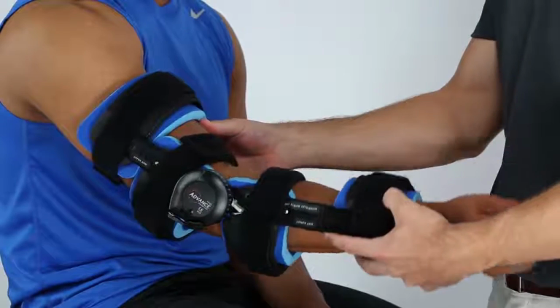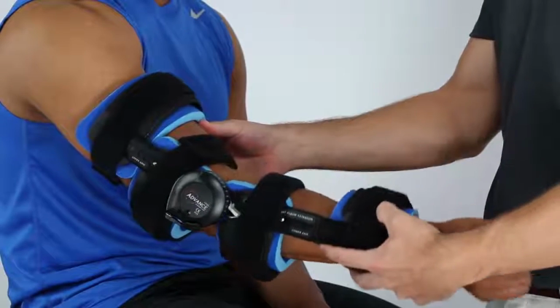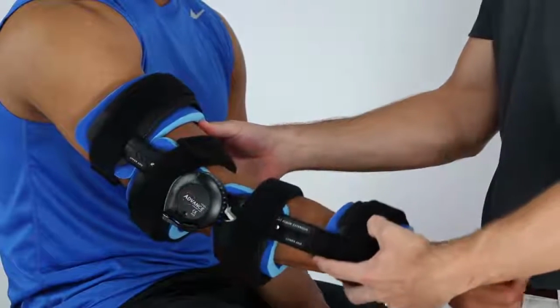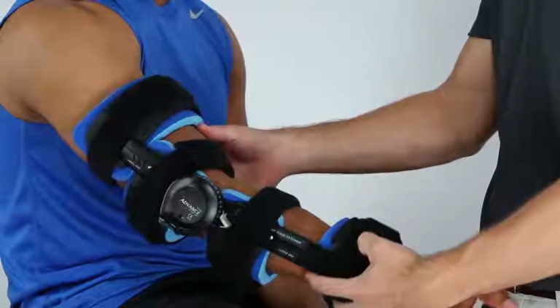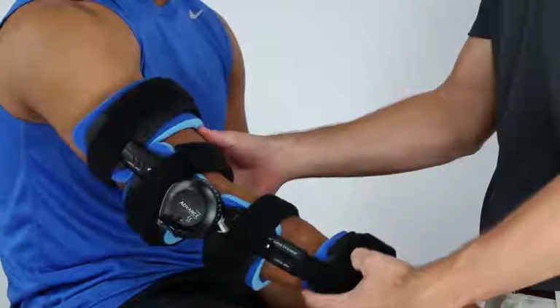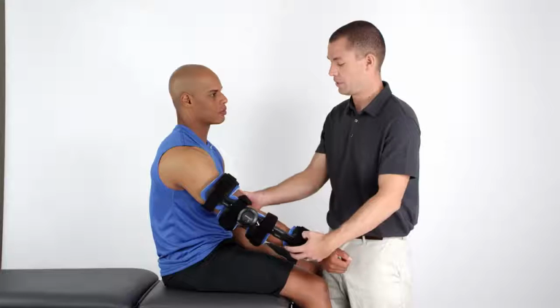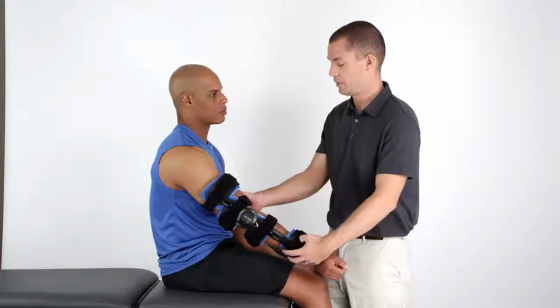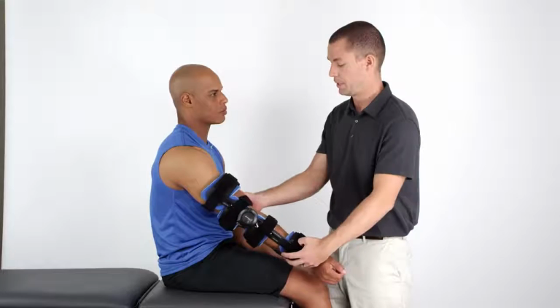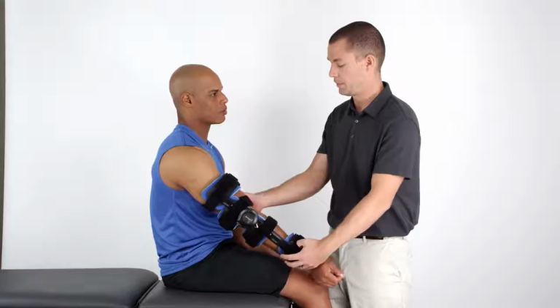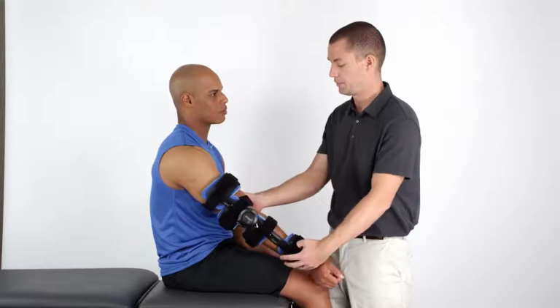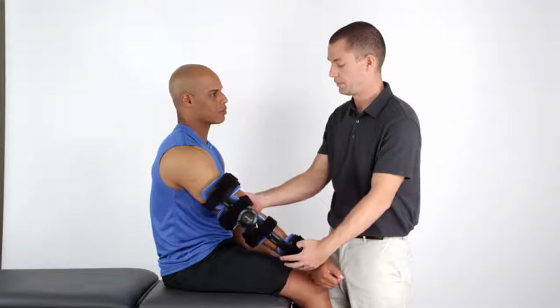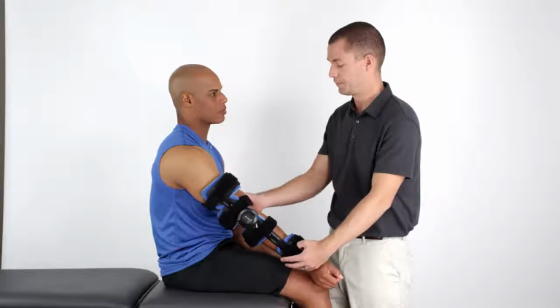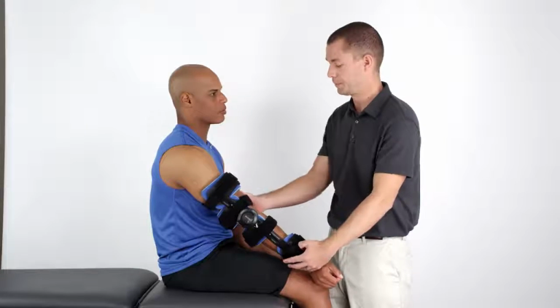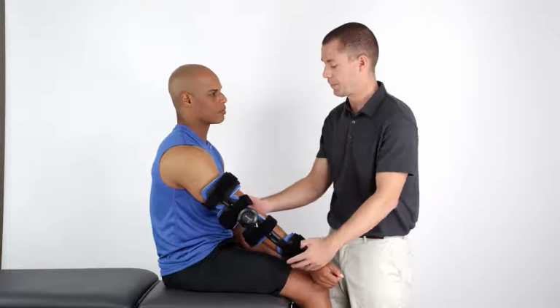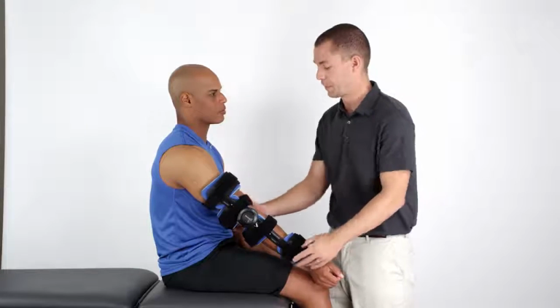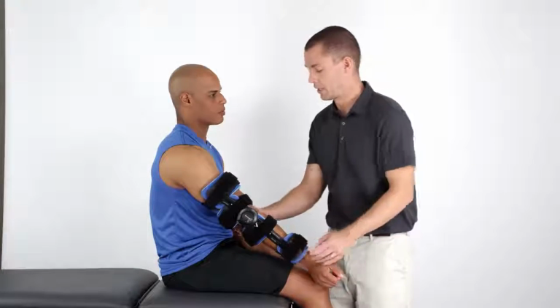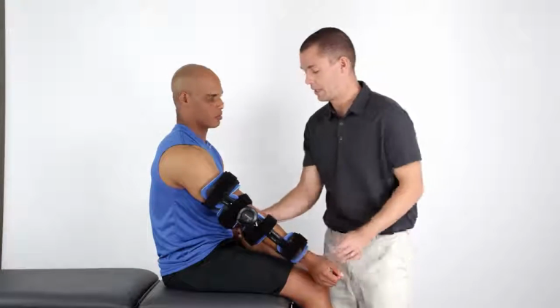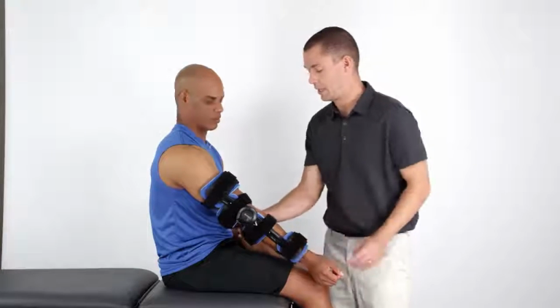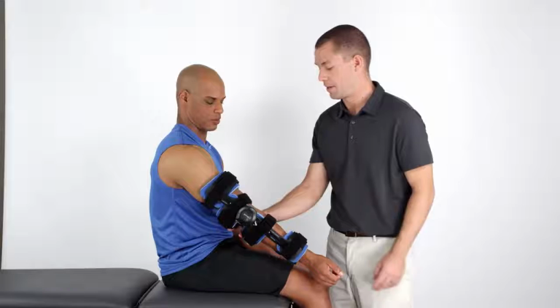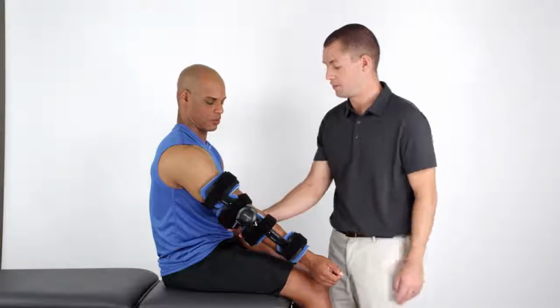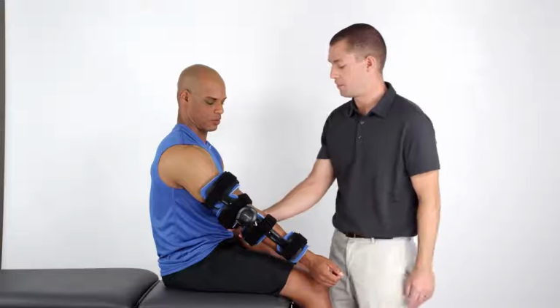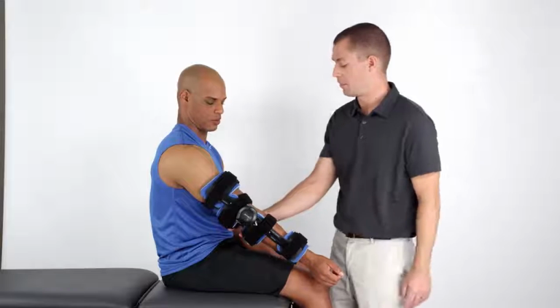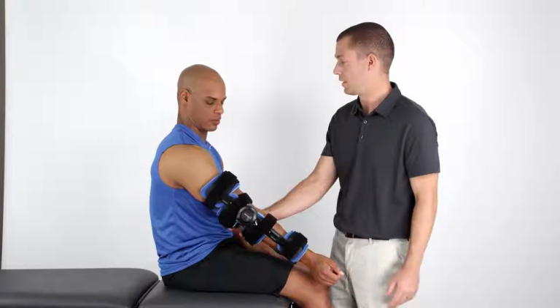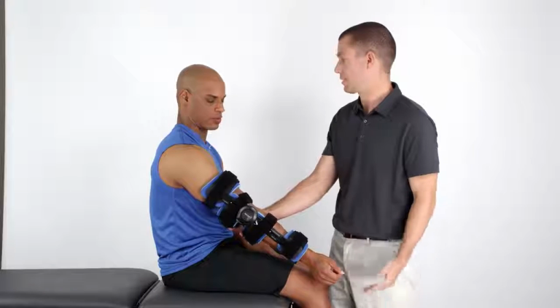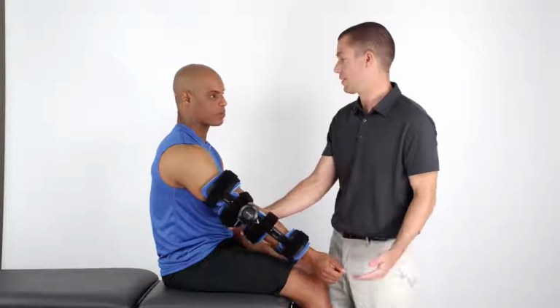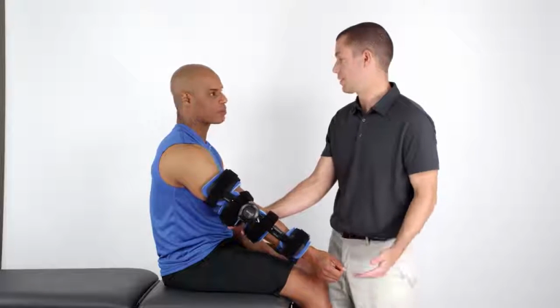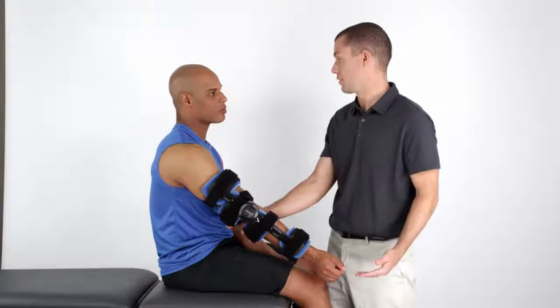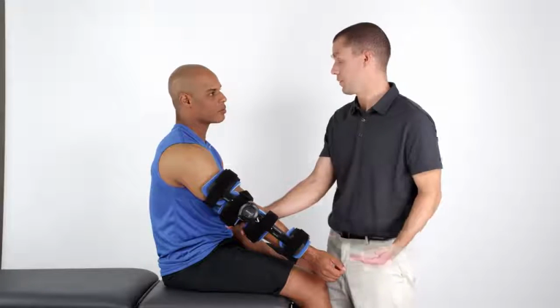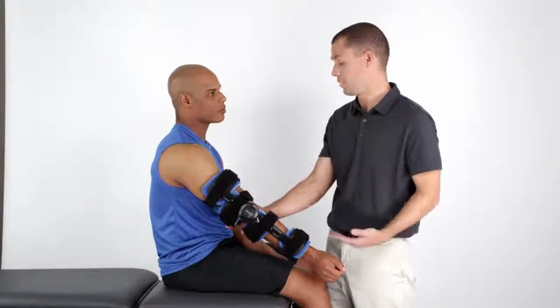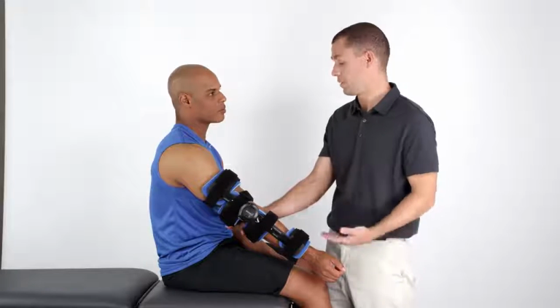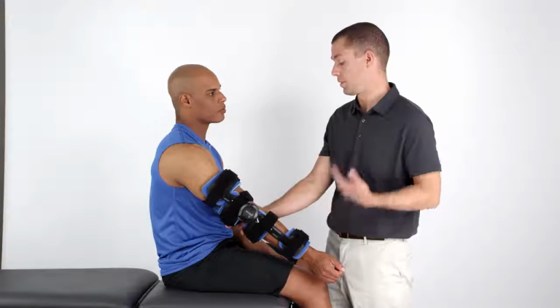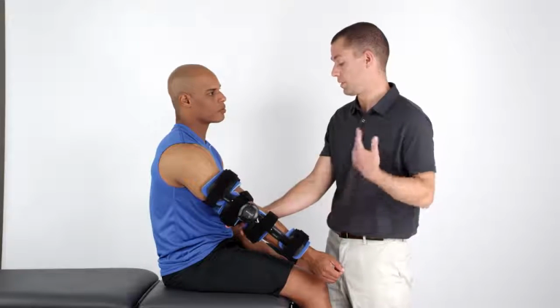The advanced orthosis now provides a dynamic stress on the elbow joint.